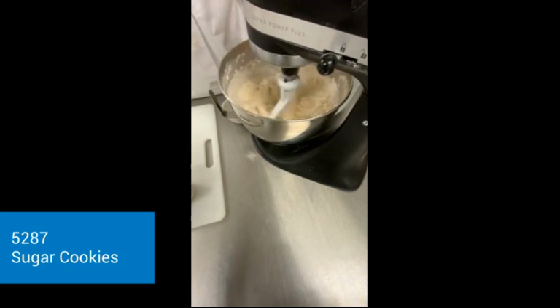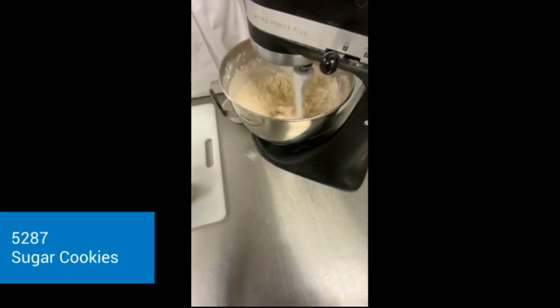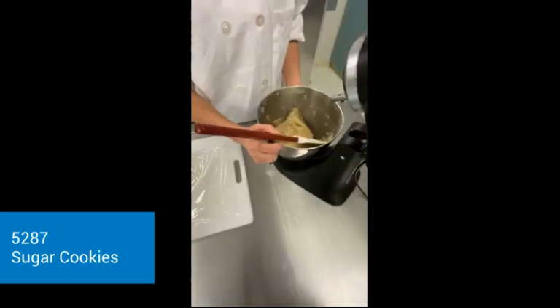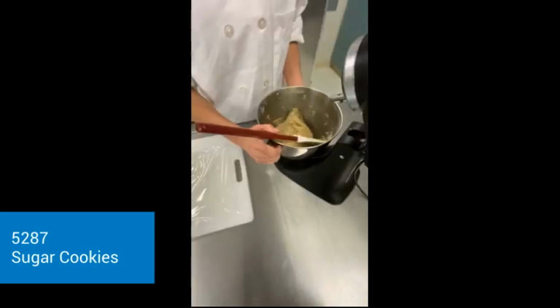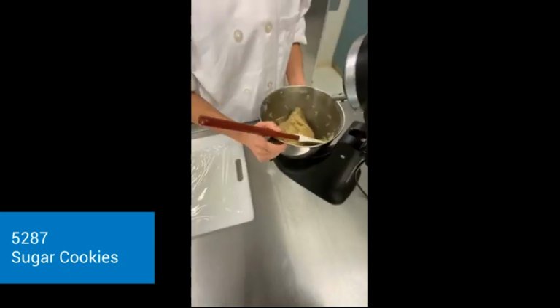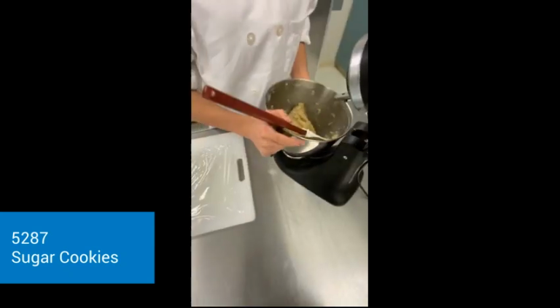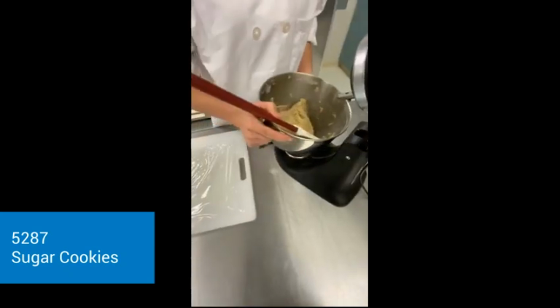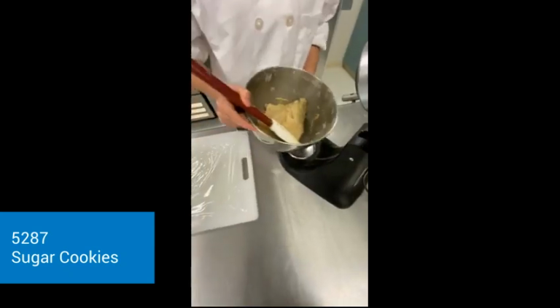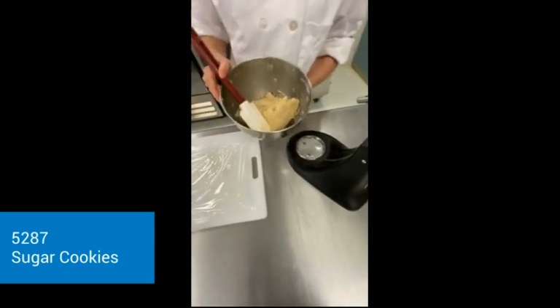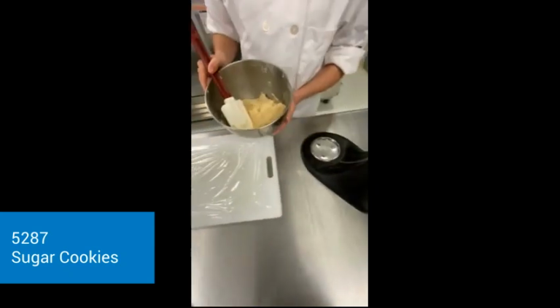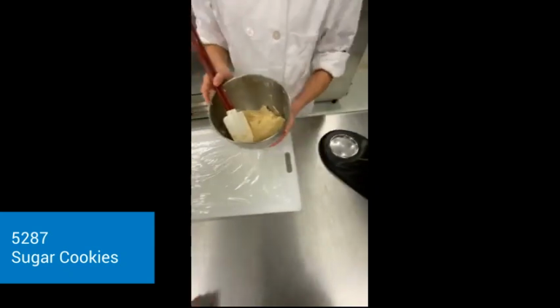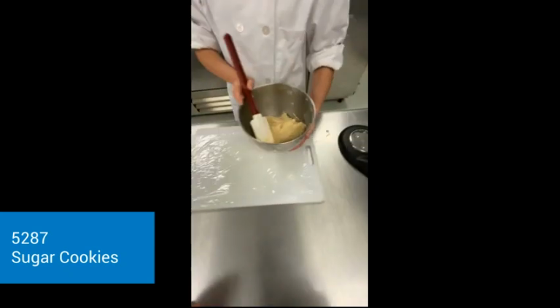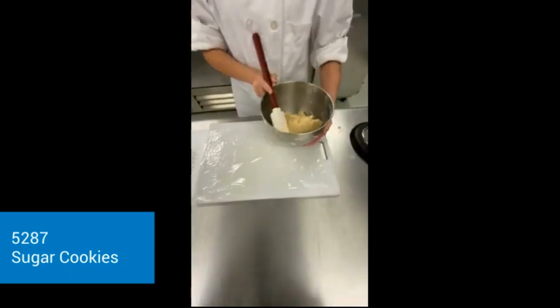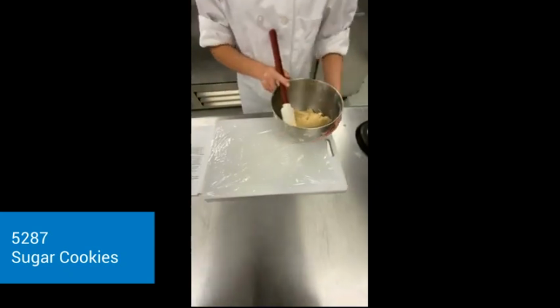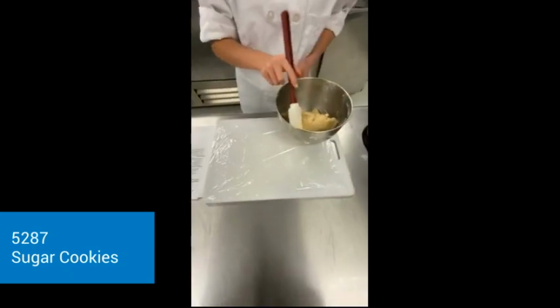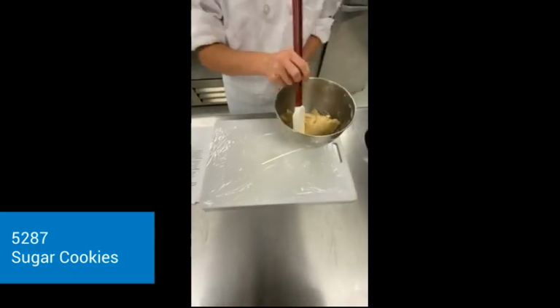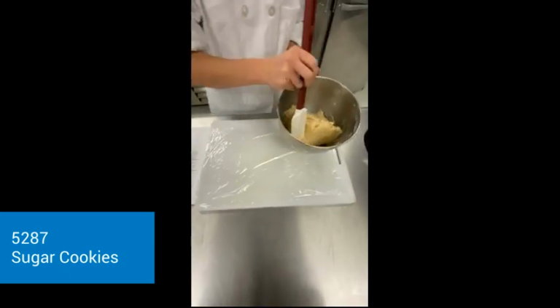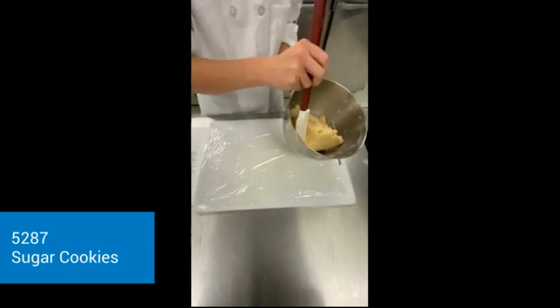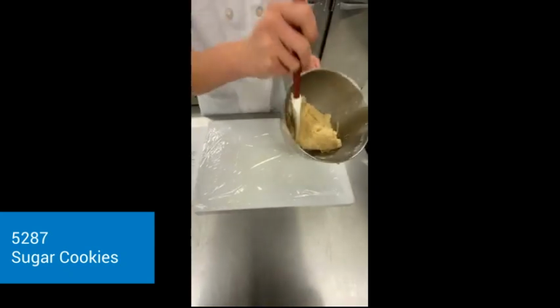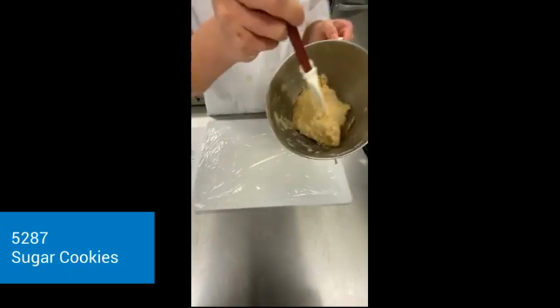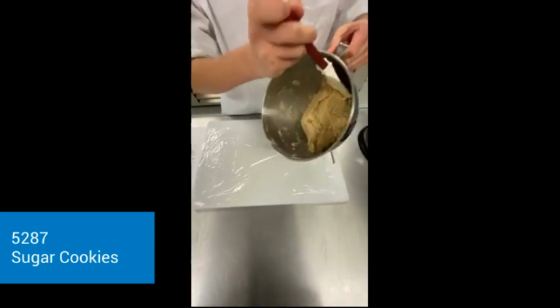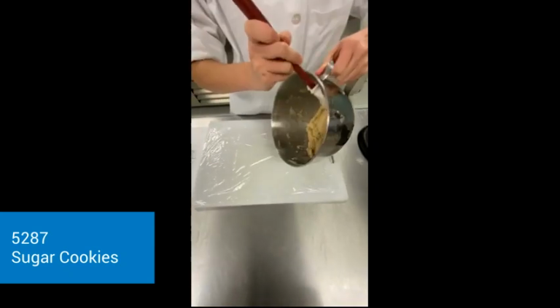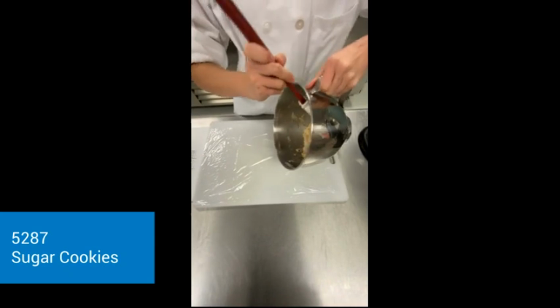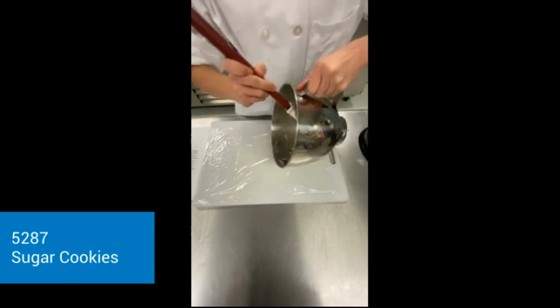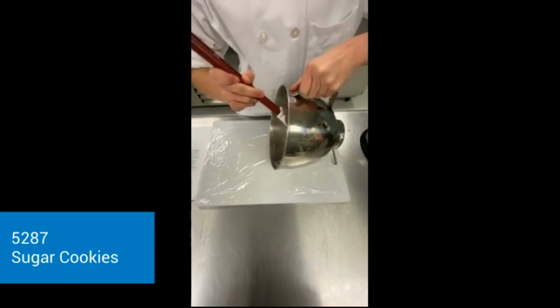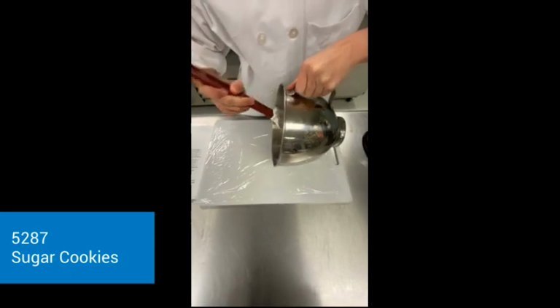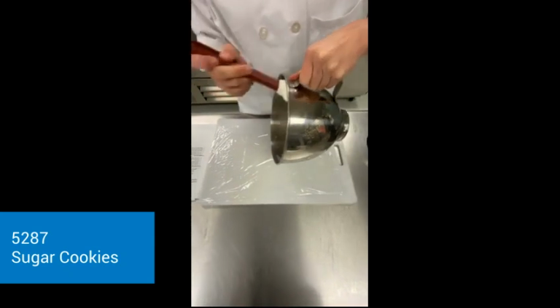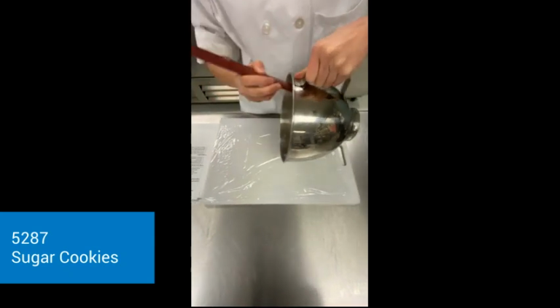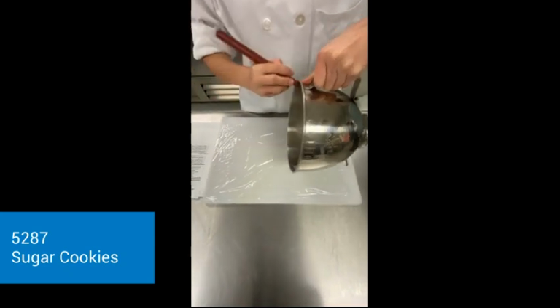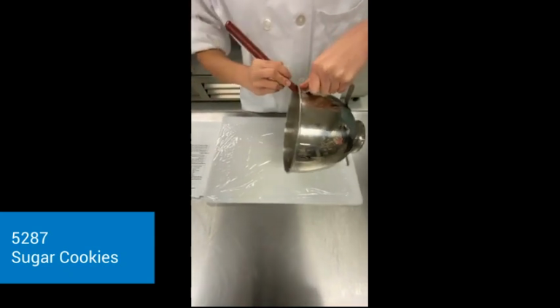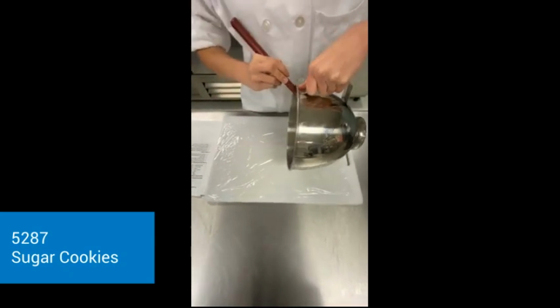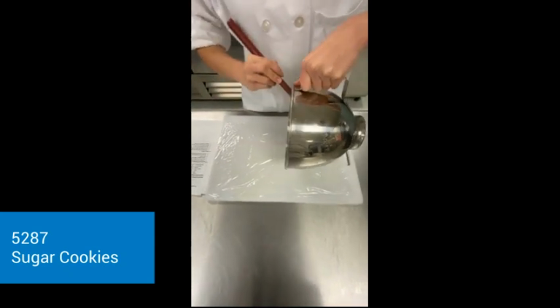So now that it is all mixed together, I'm going to add it onto my parchment paper, and then add it into the fridge to chill.